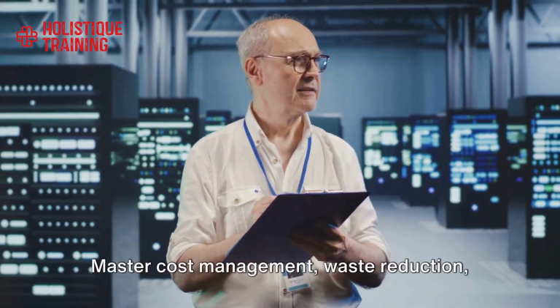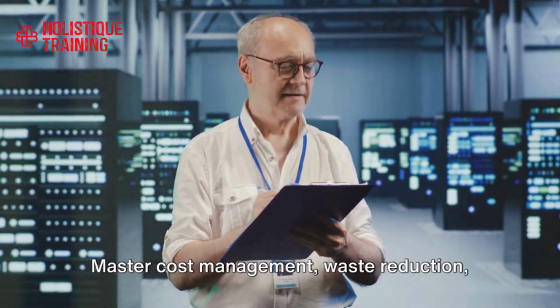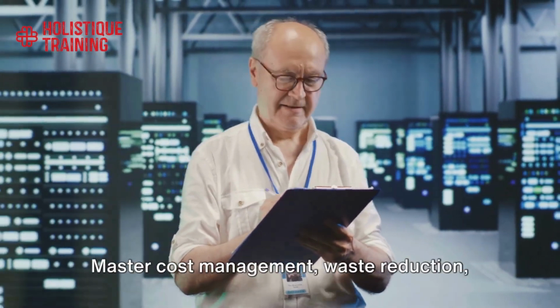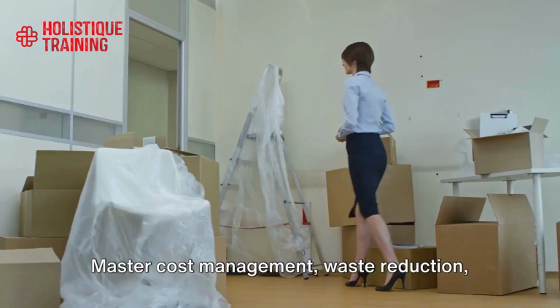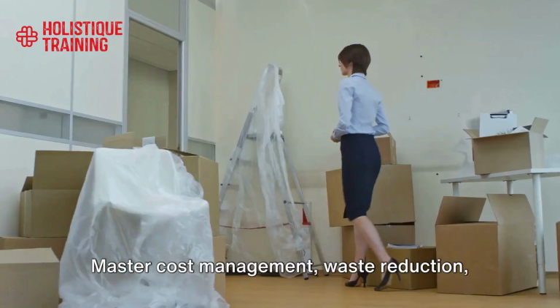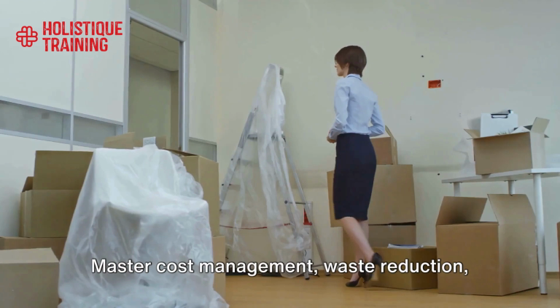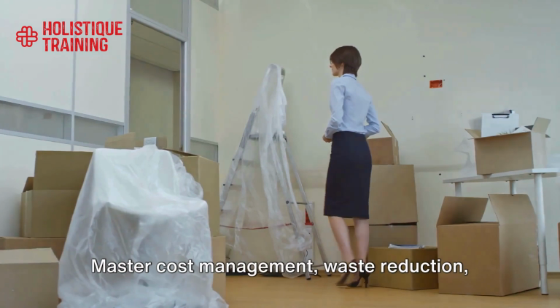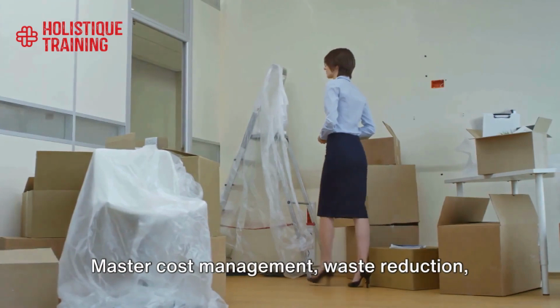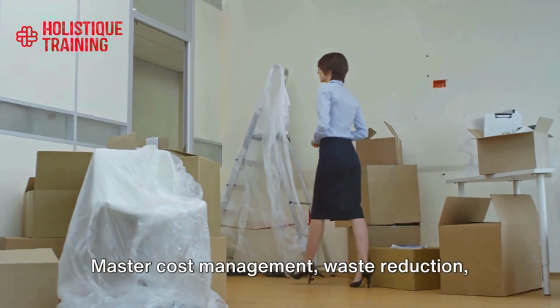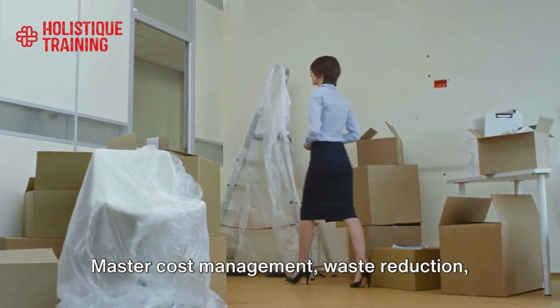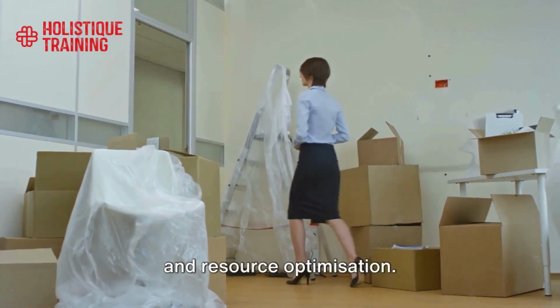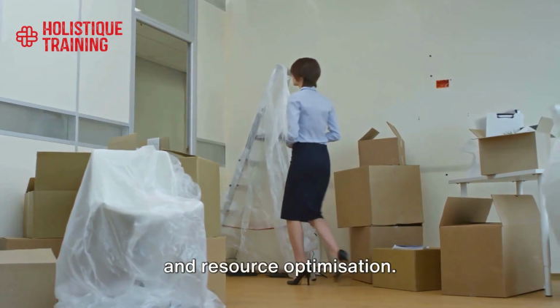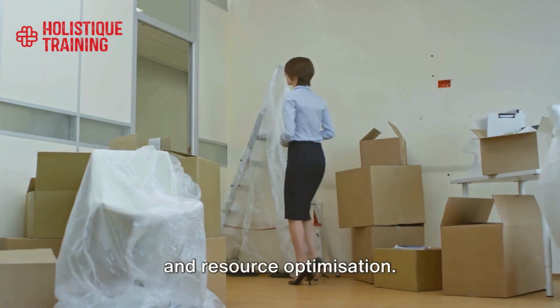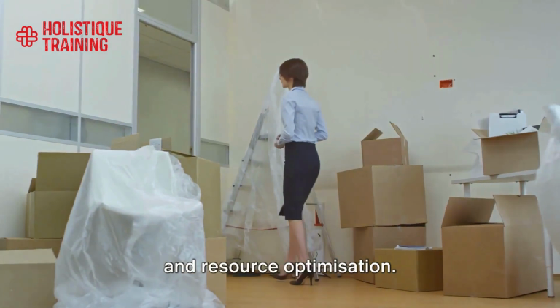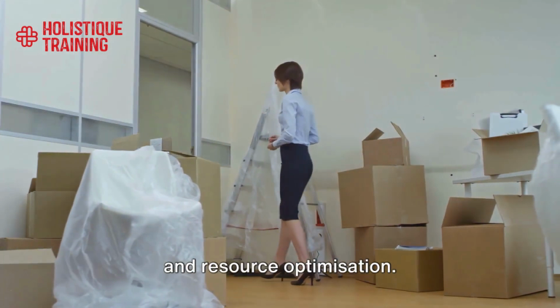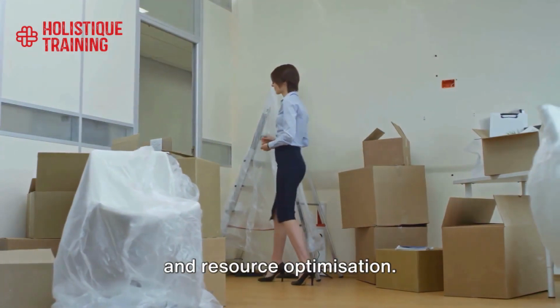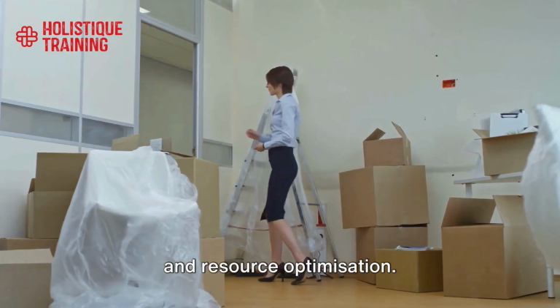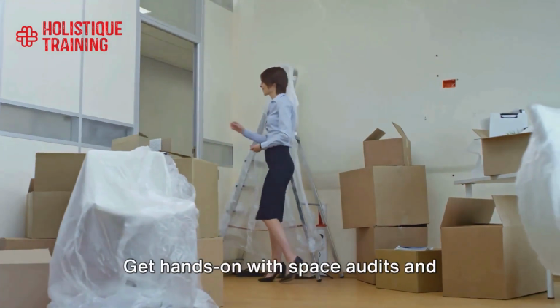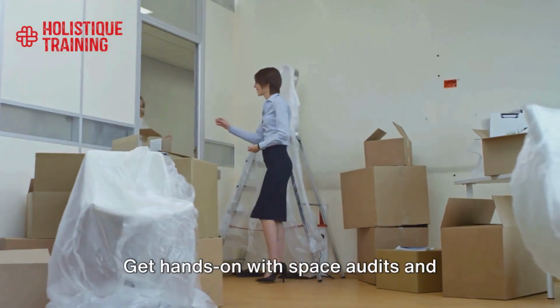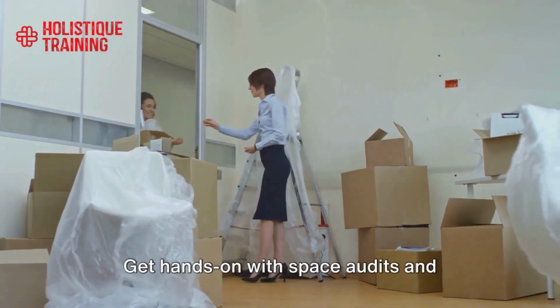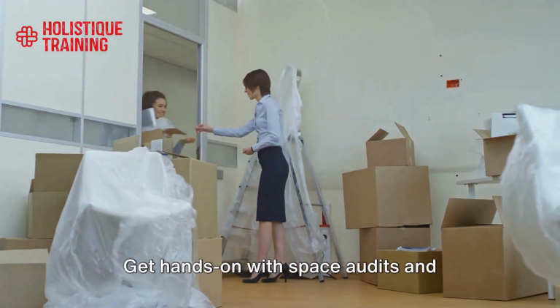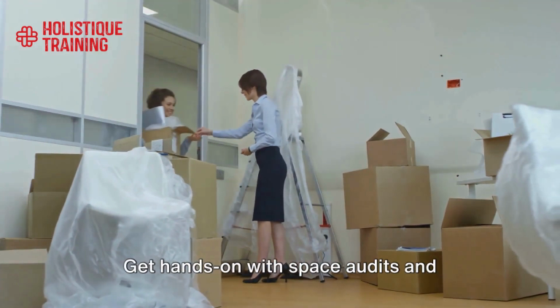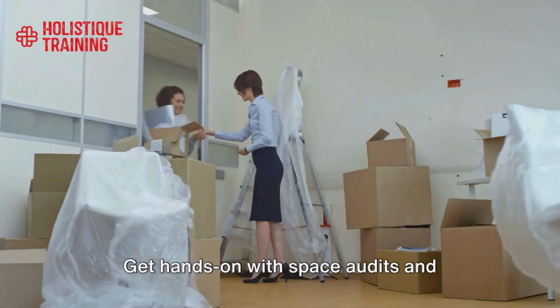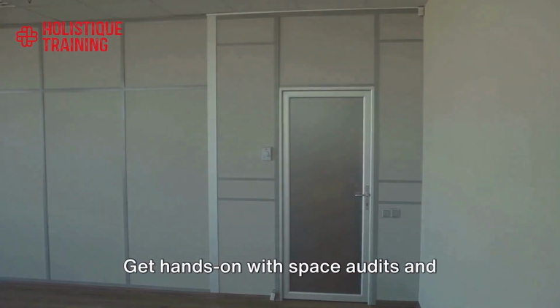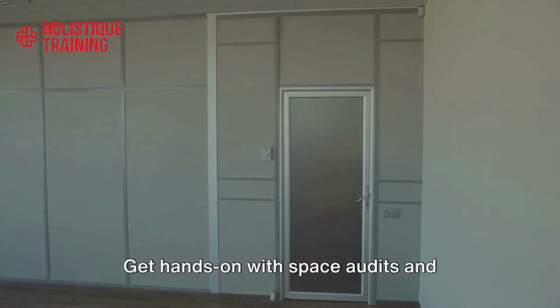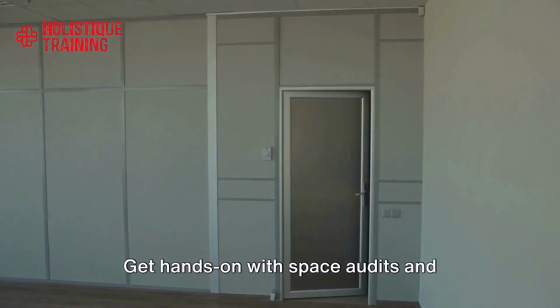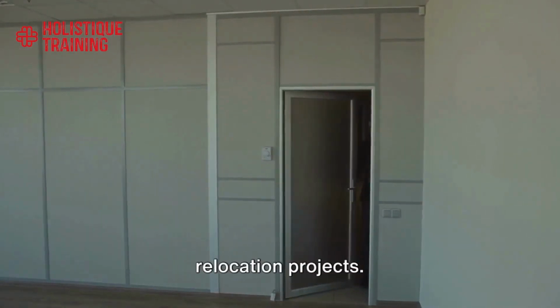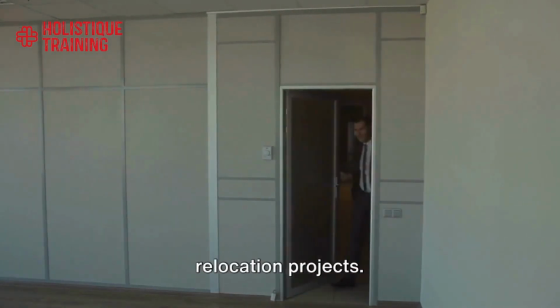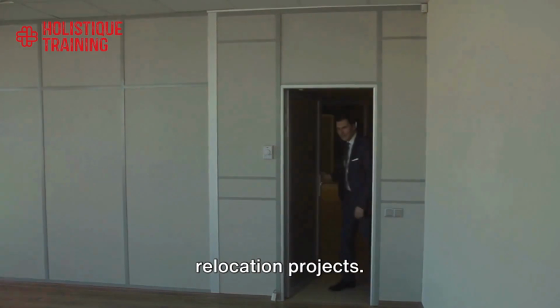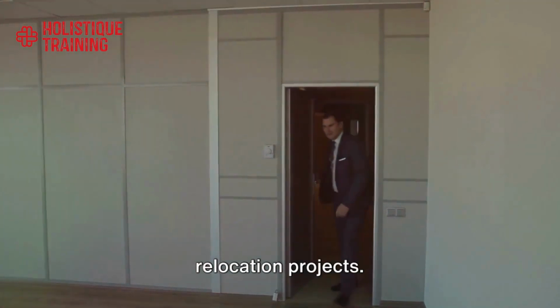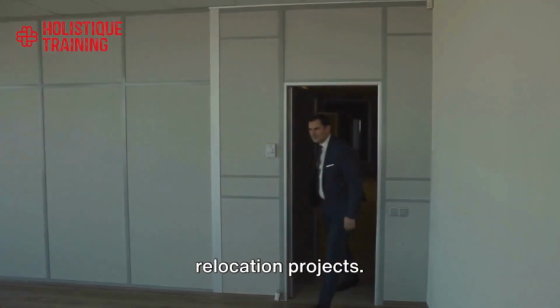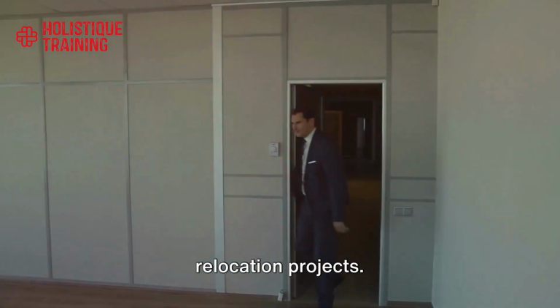Master cost management, waste reduction, and resource optimization. Get hands-on with space audits and relocation projects.